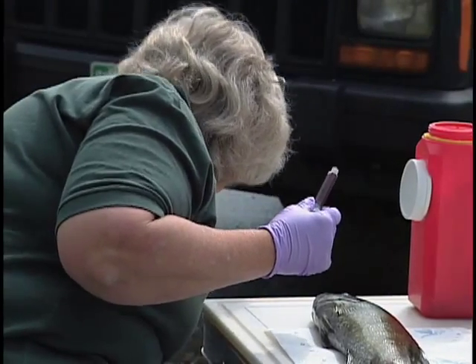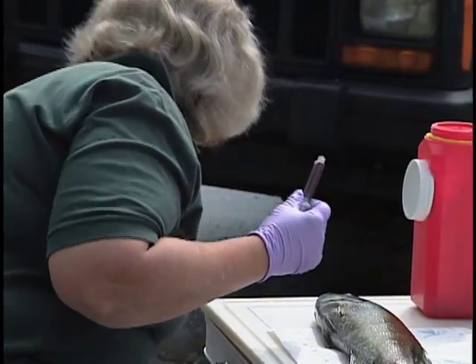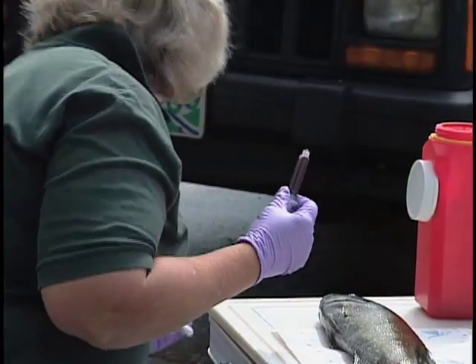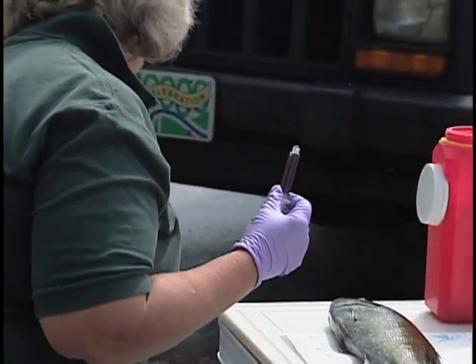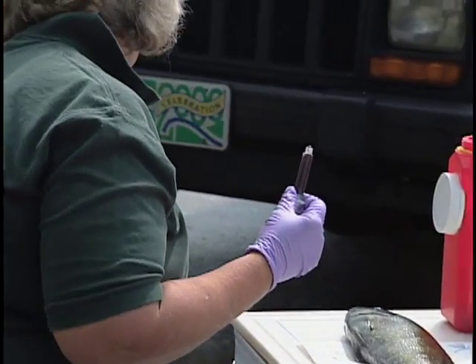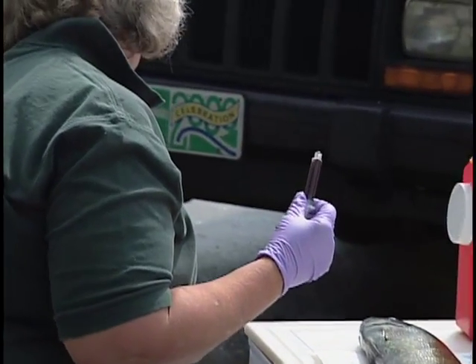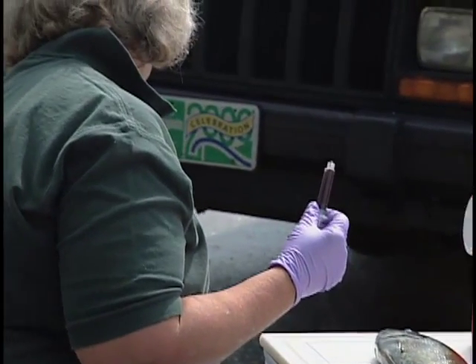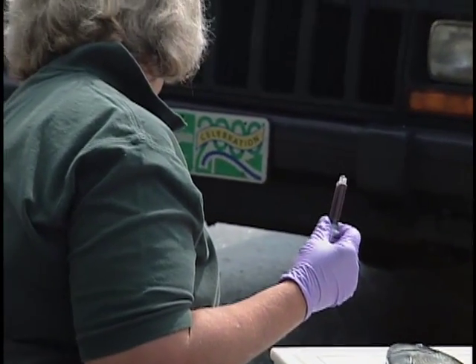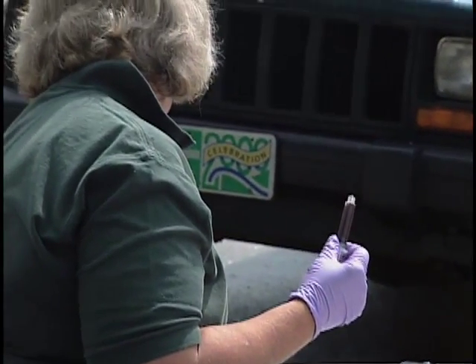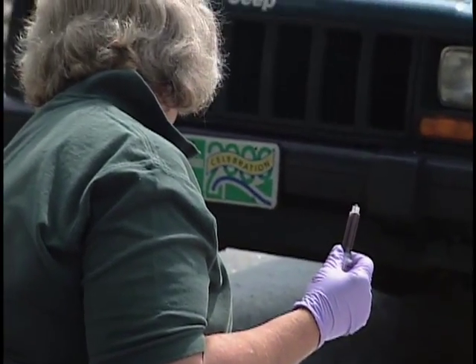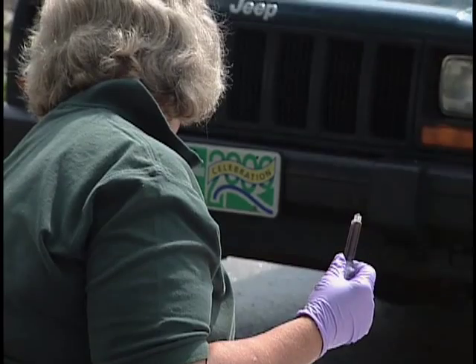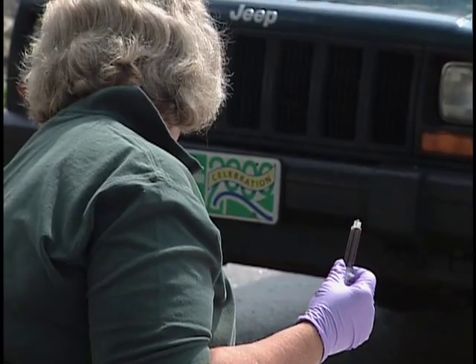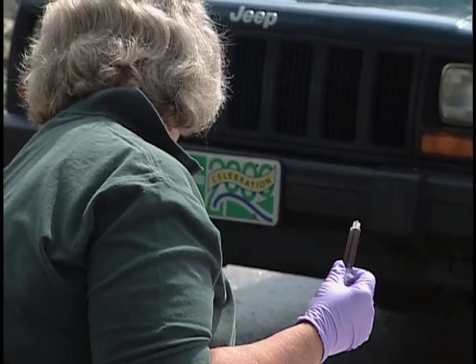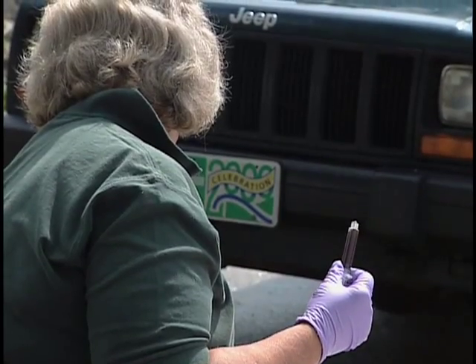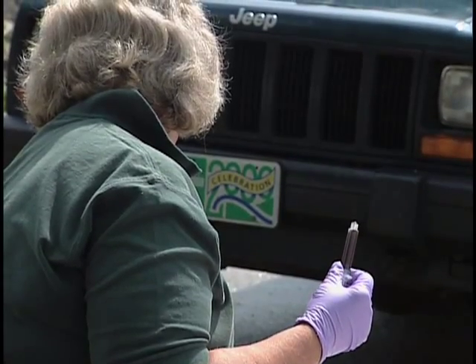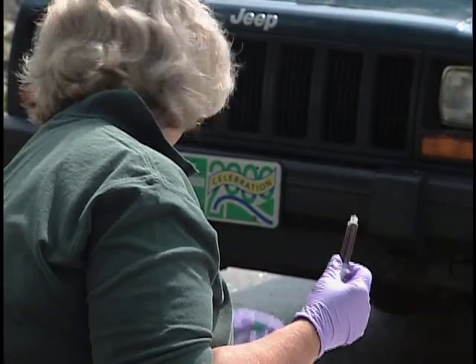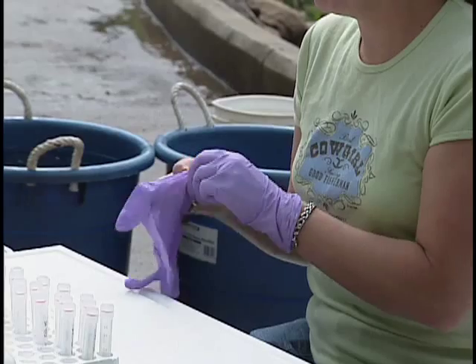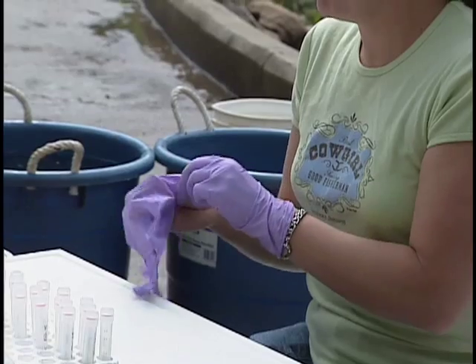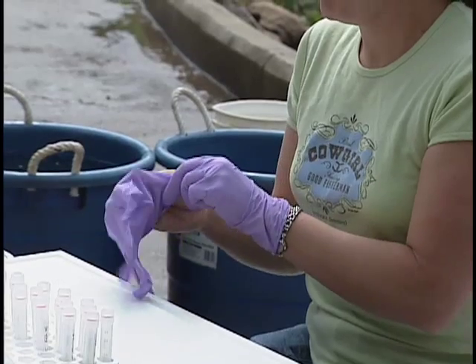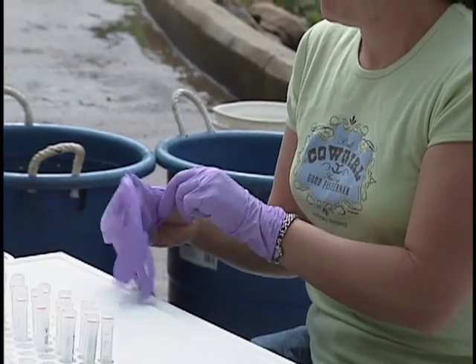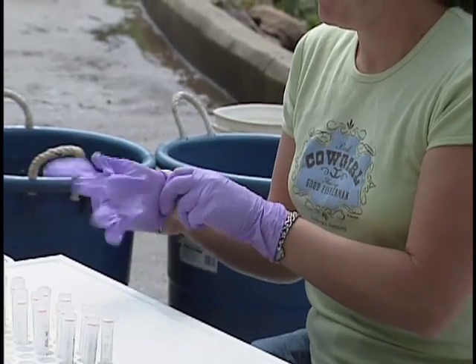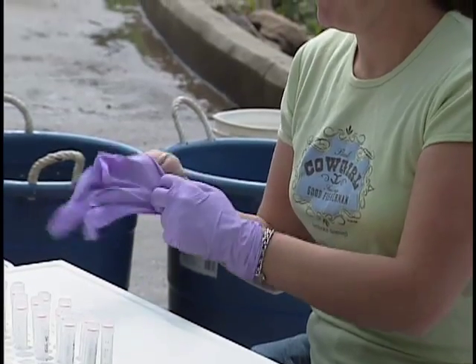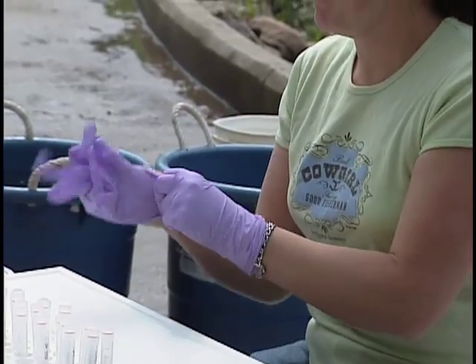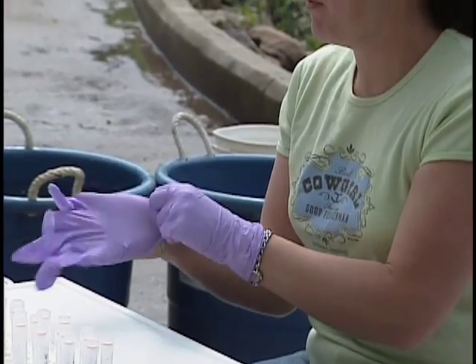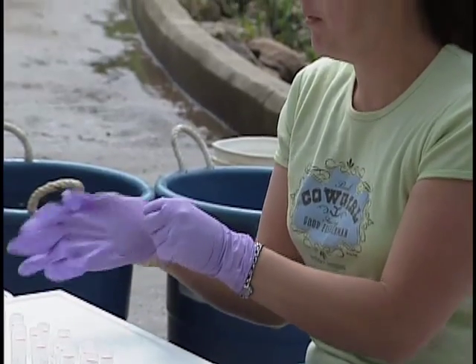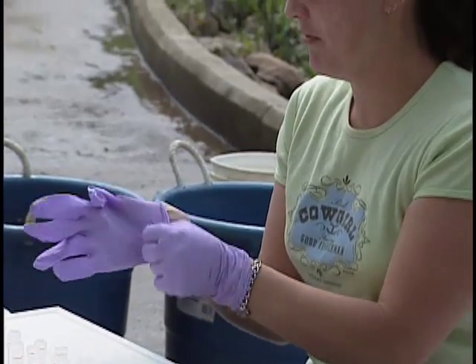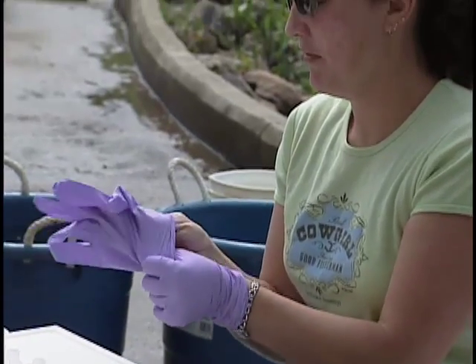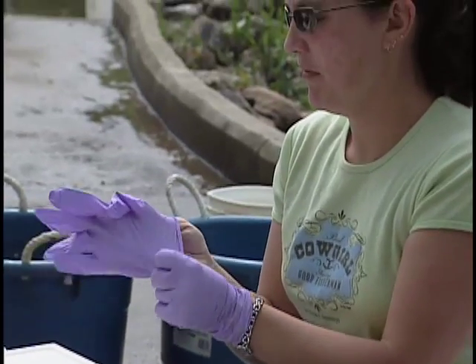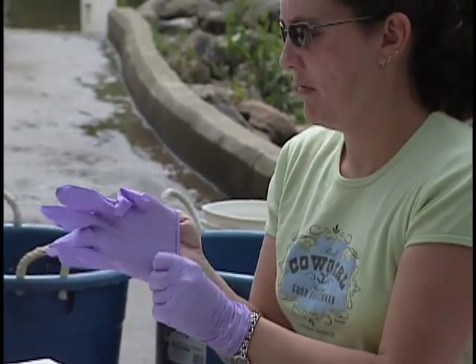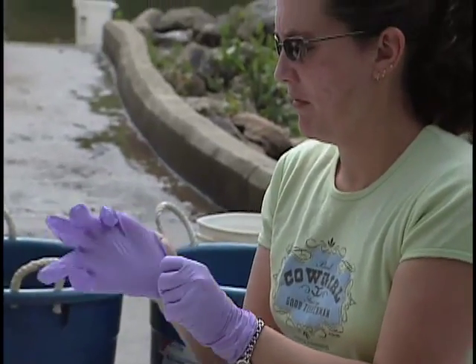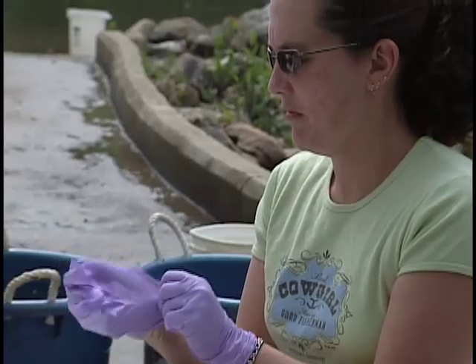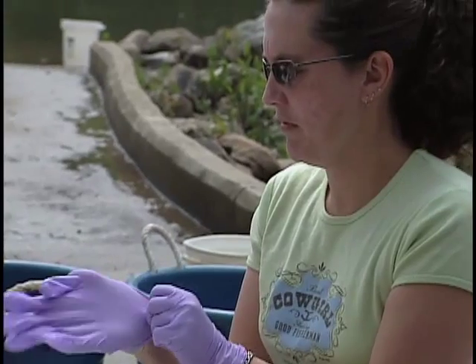For three years, Vicki Blazer has been trying to find out what's going on. She's studying the issue for the U.S. Geological Survey.